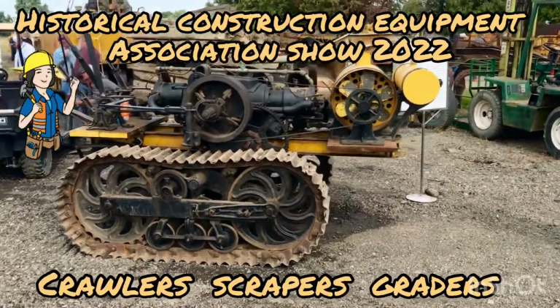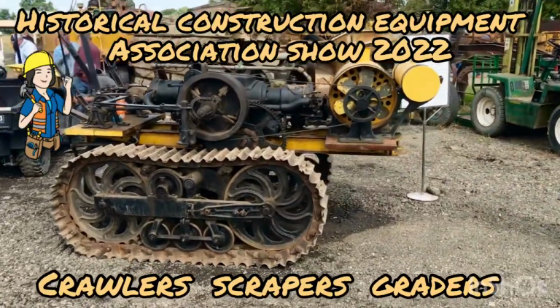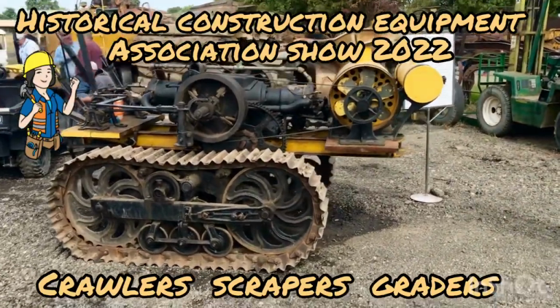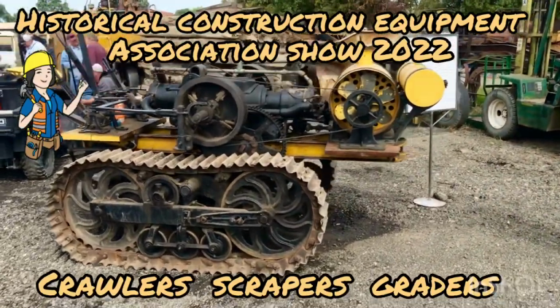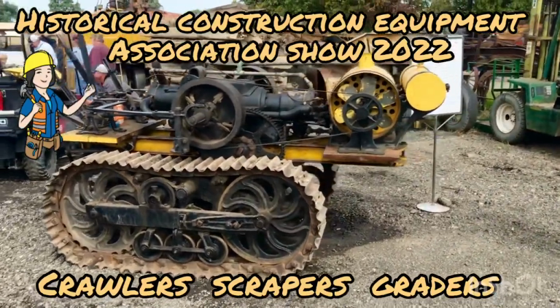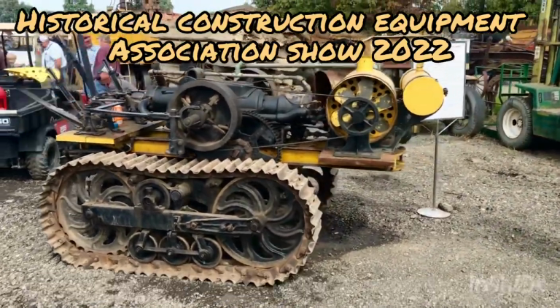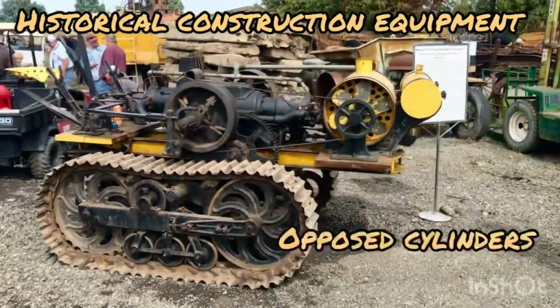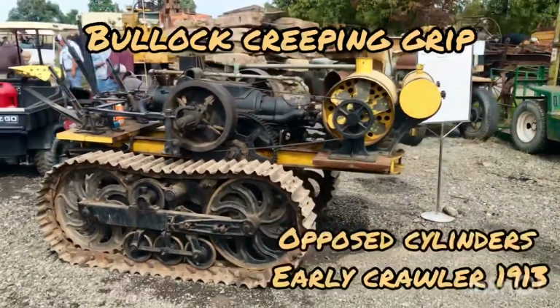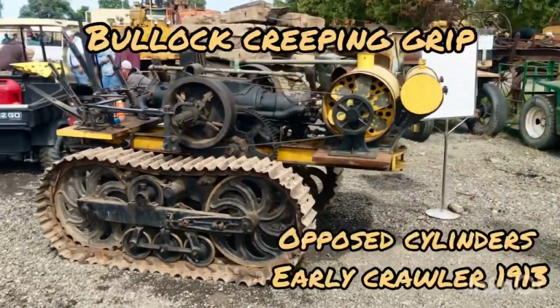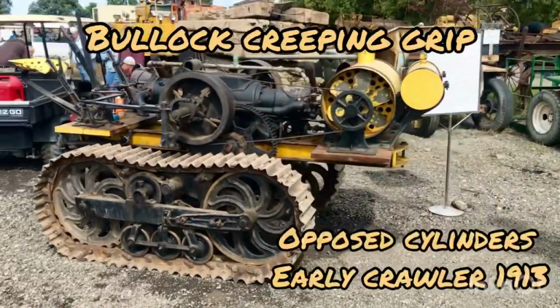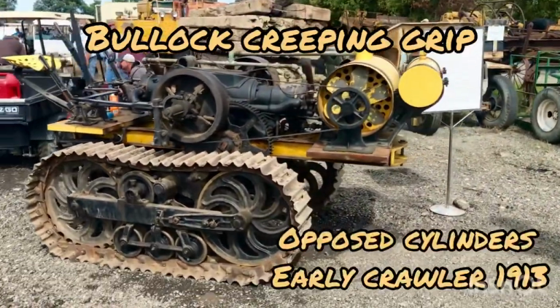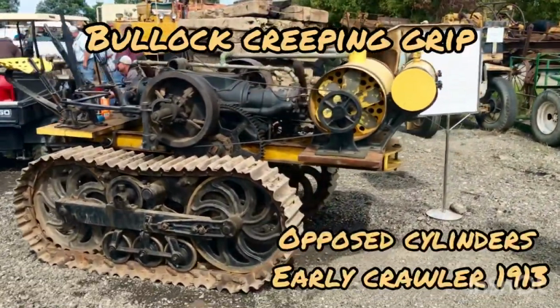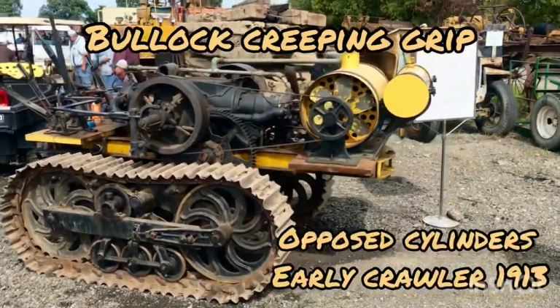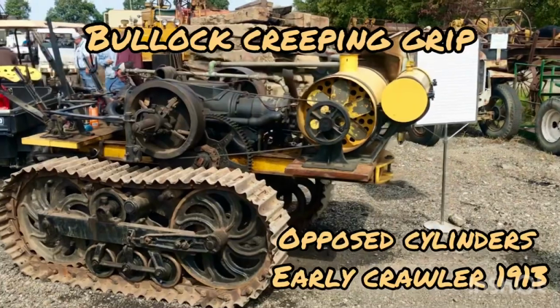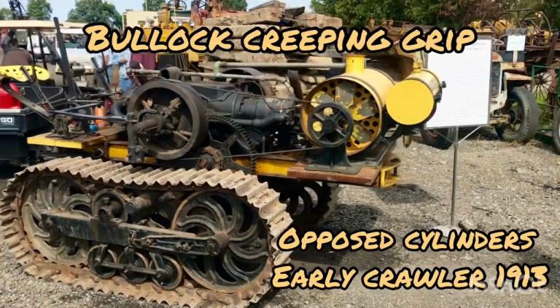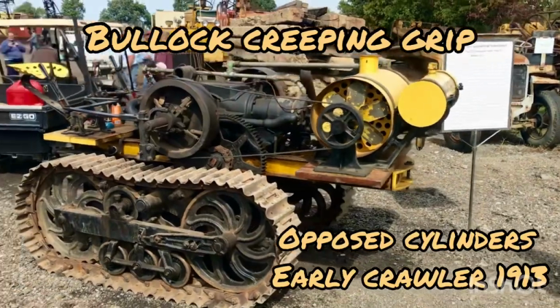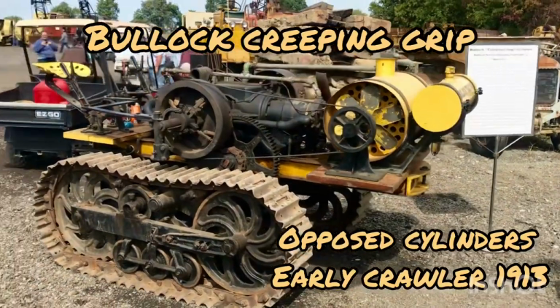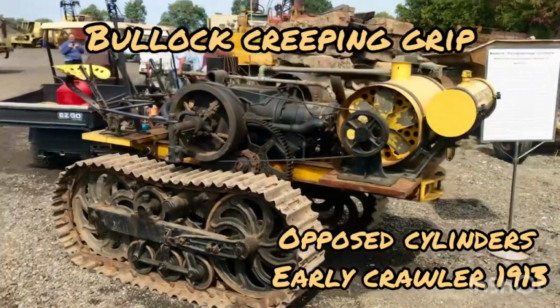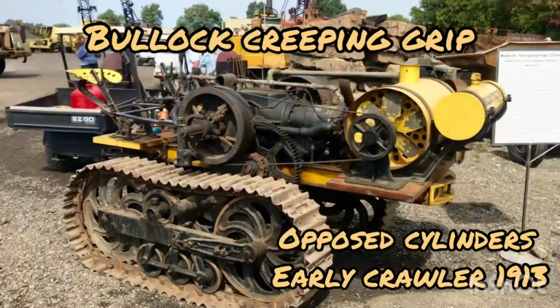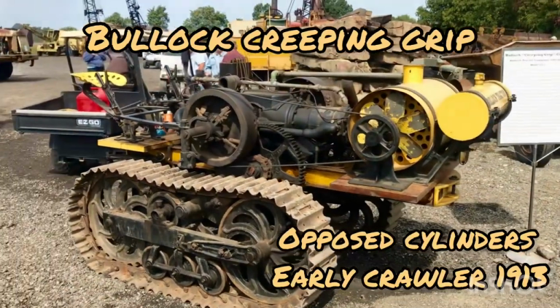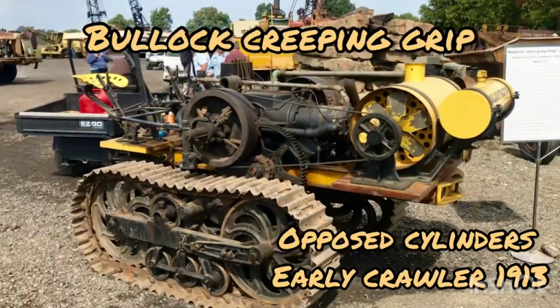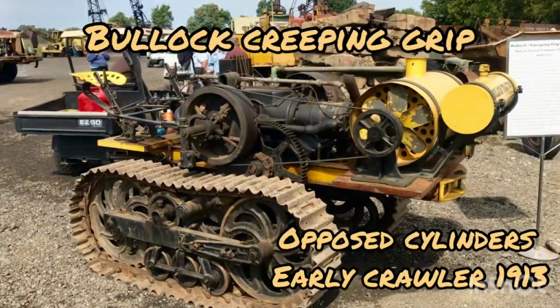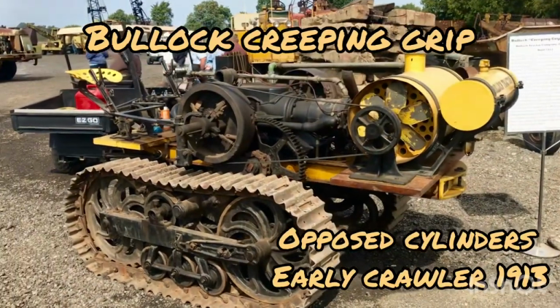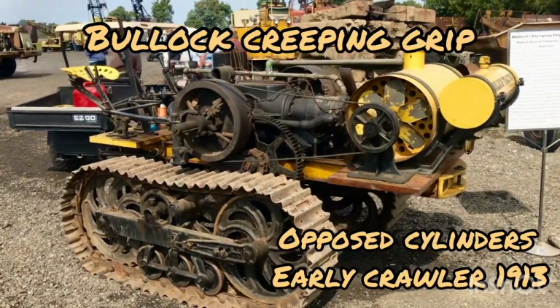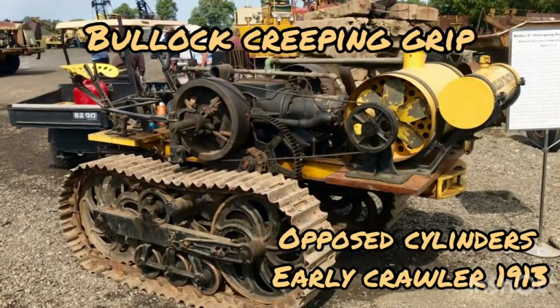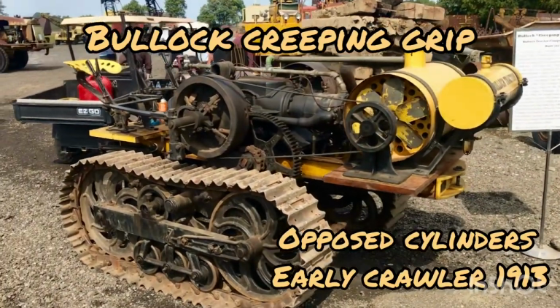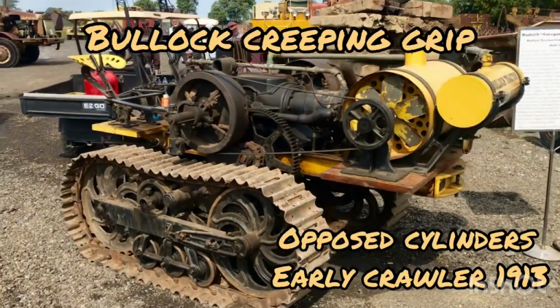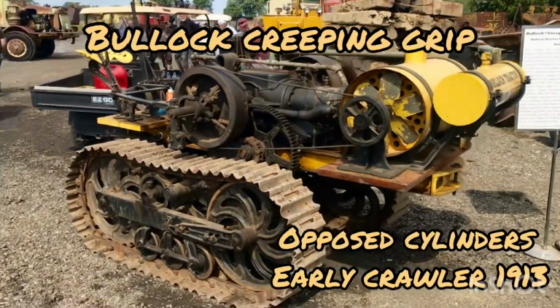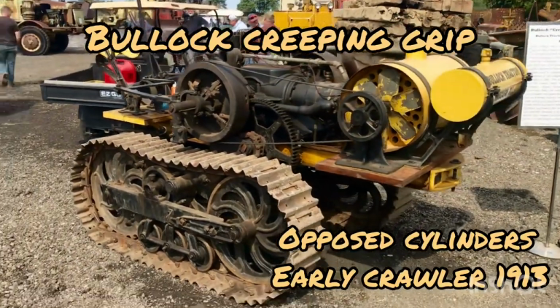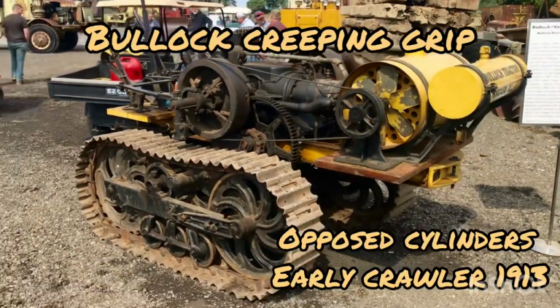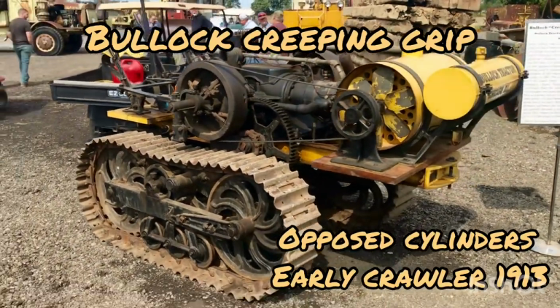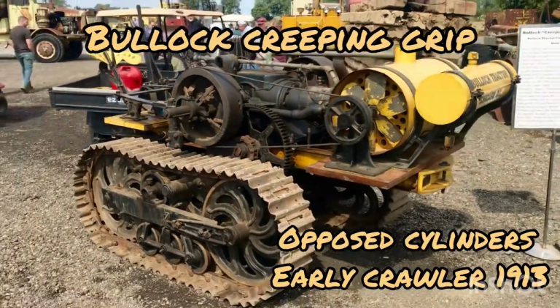Old Bullock Creeping Grip, they call it — Crawler. 1913.